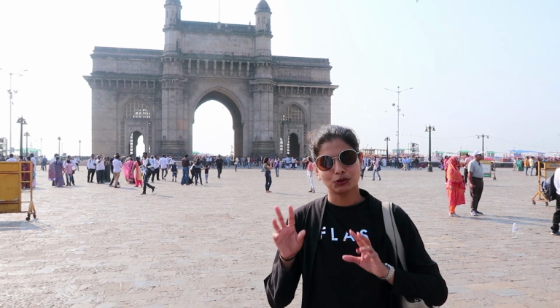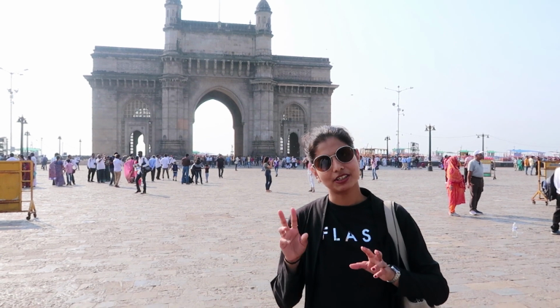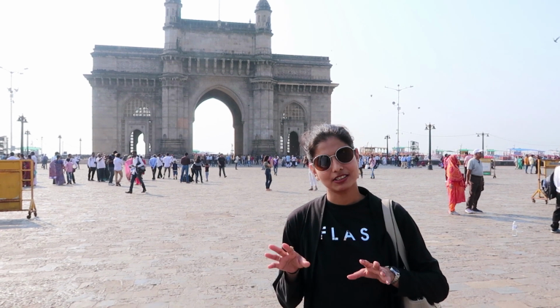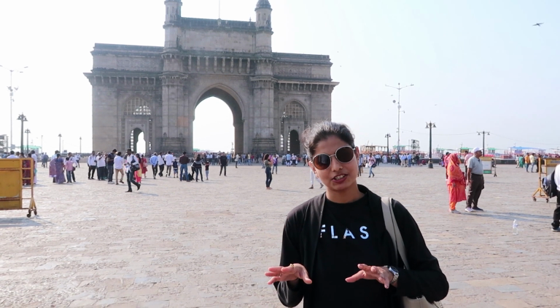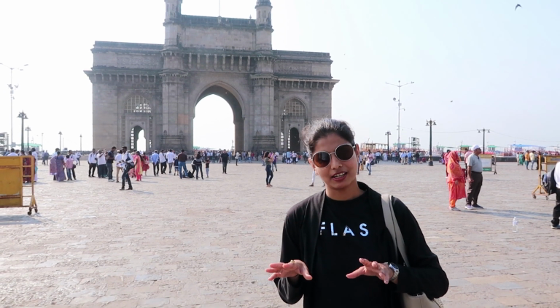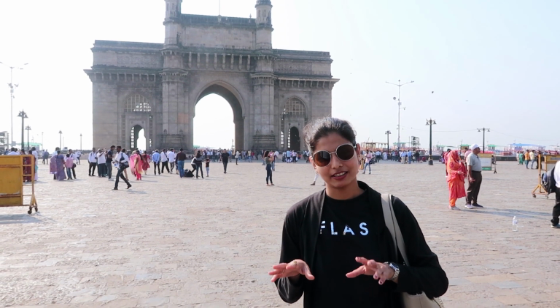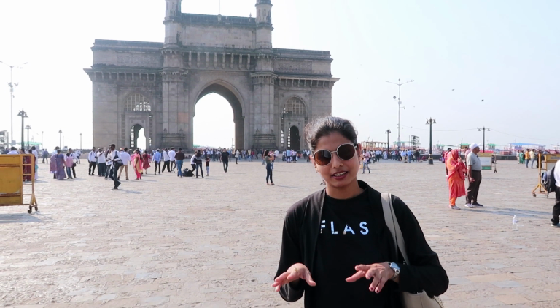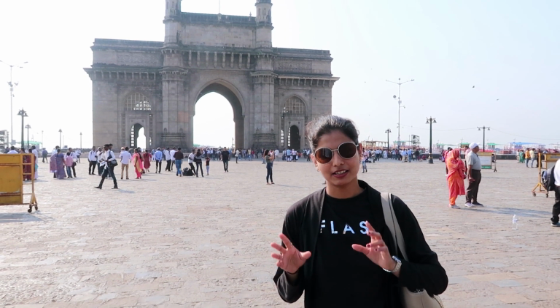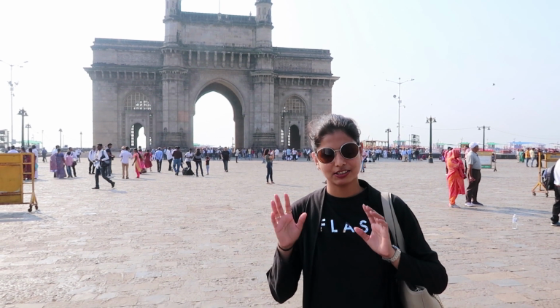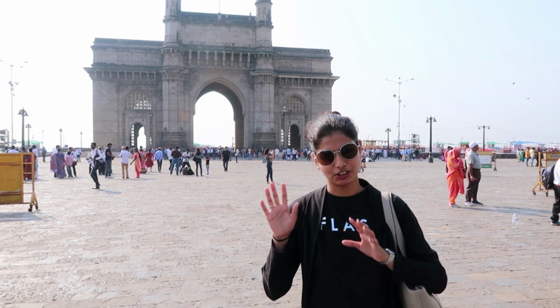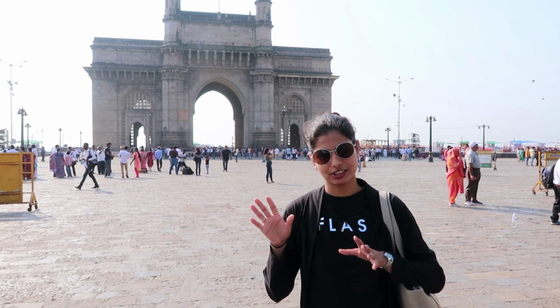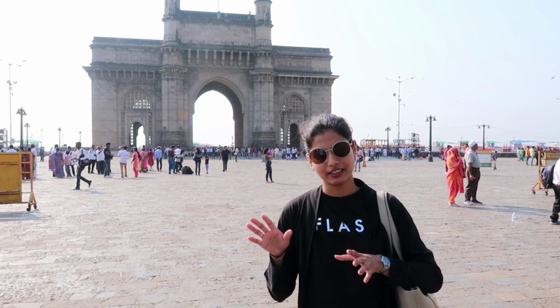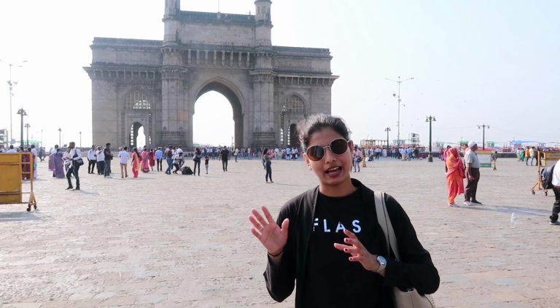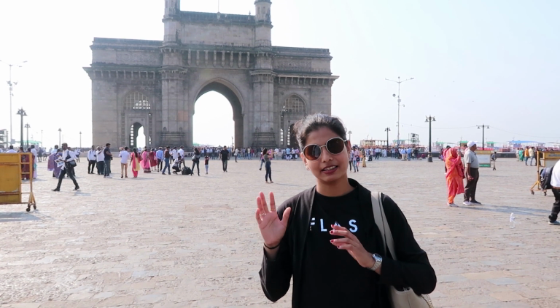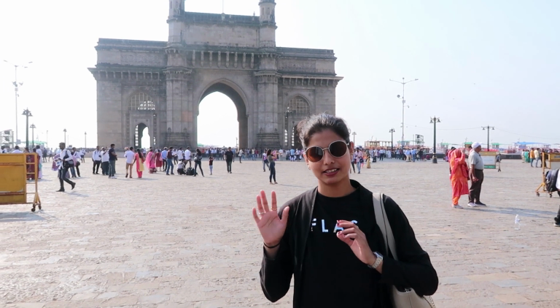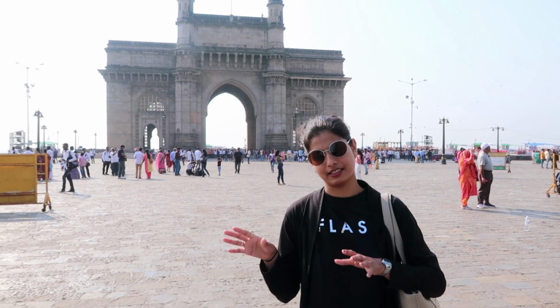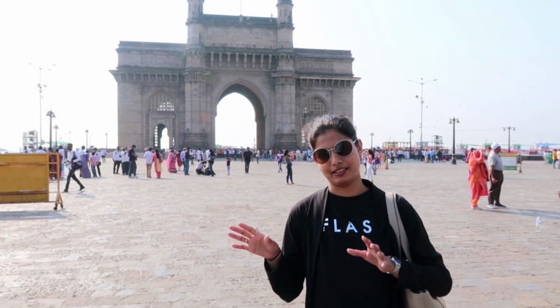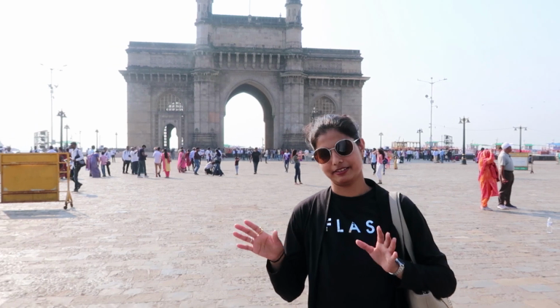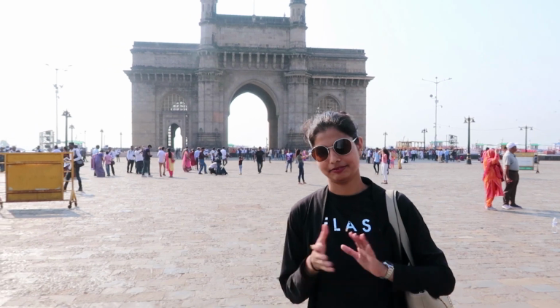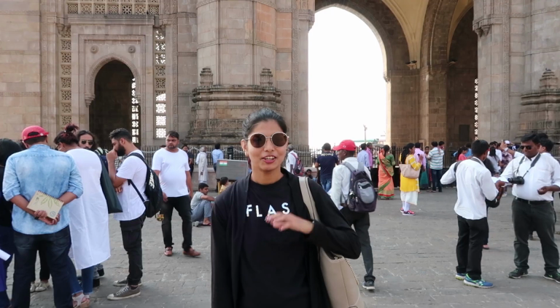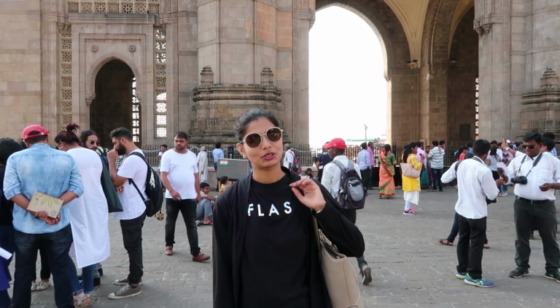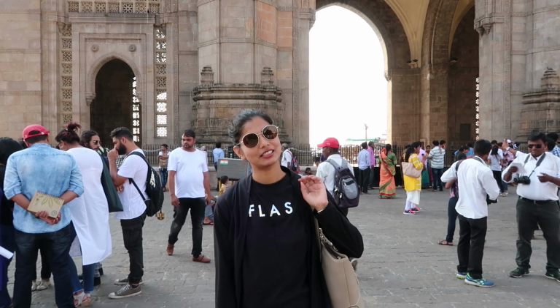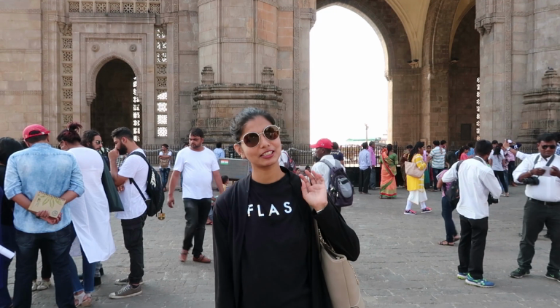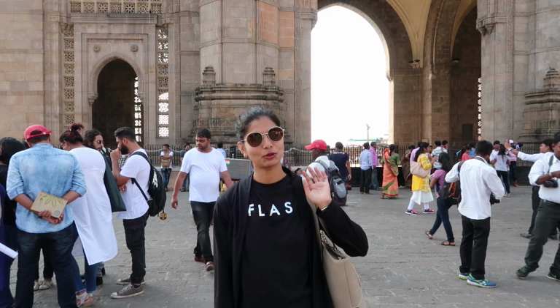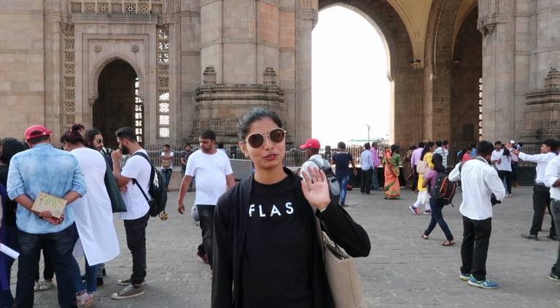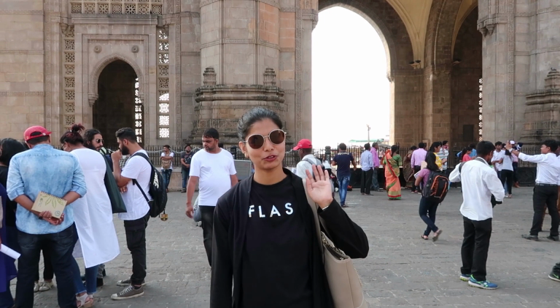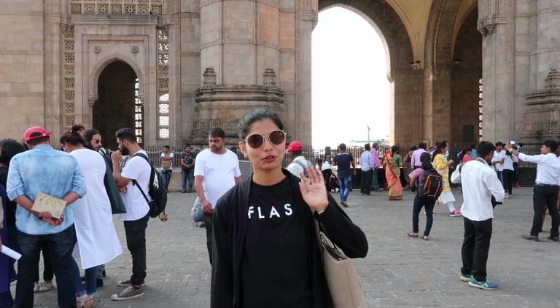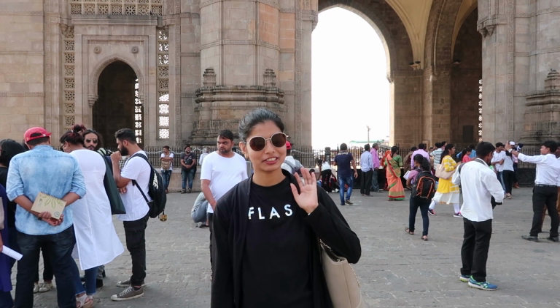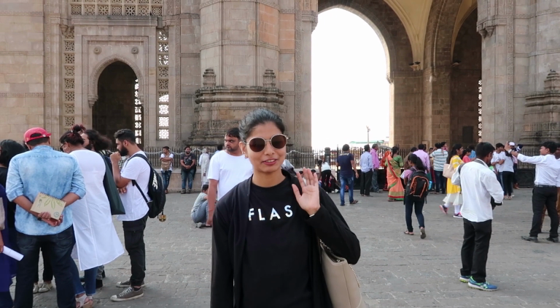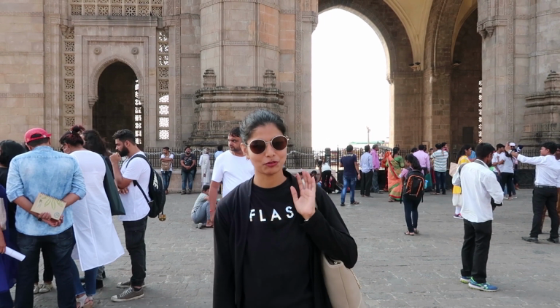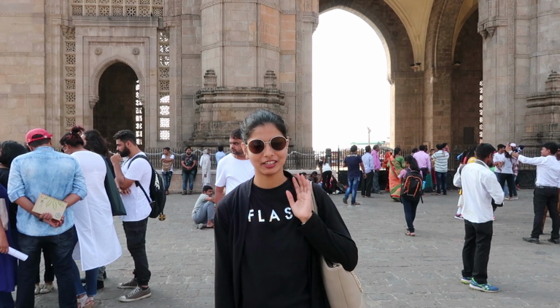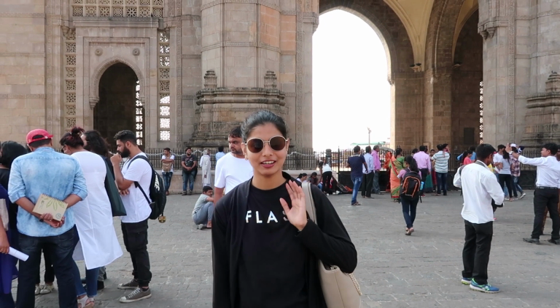The two nearest railway stations are Churchgate and CST. So this is the closer view of the Gateway of India.